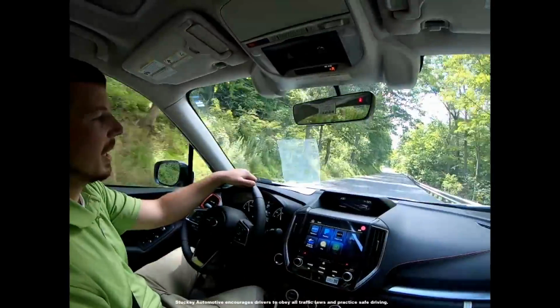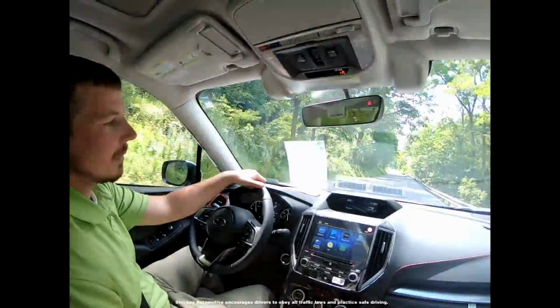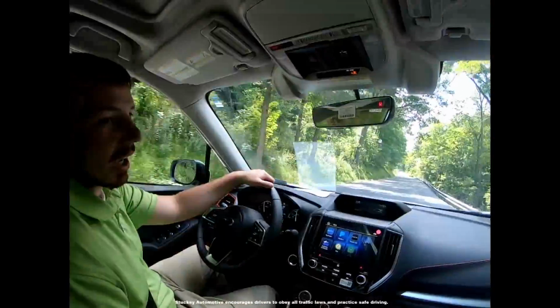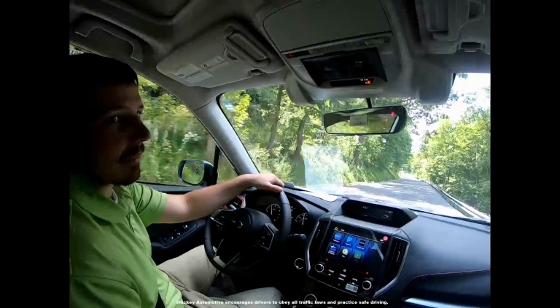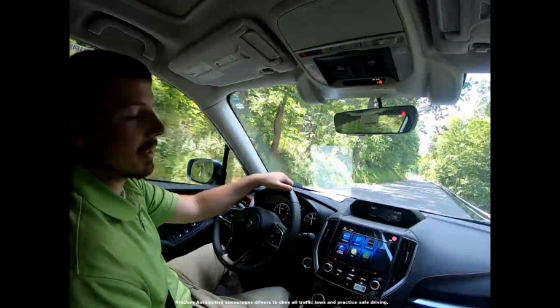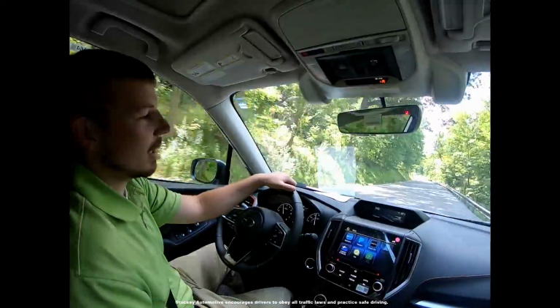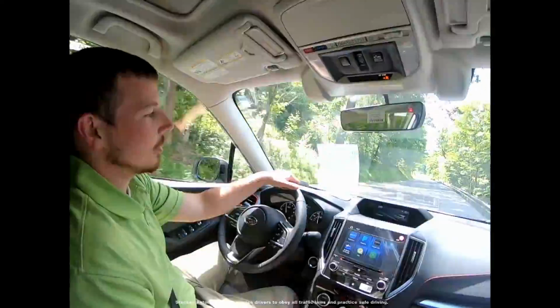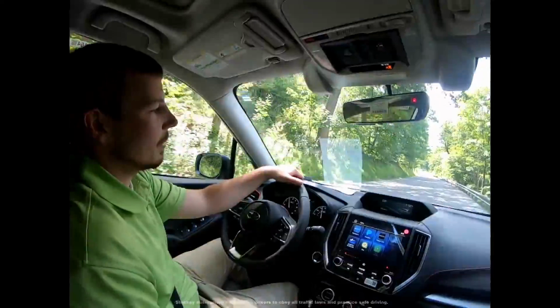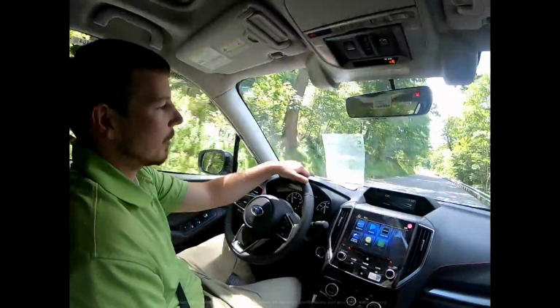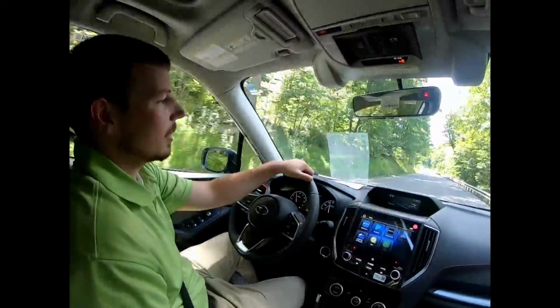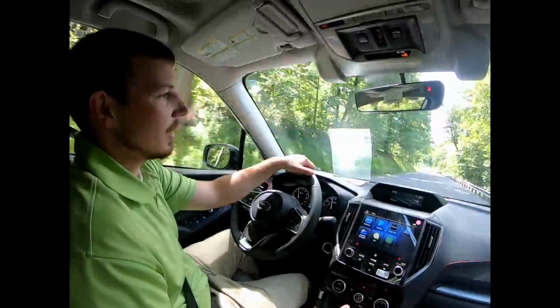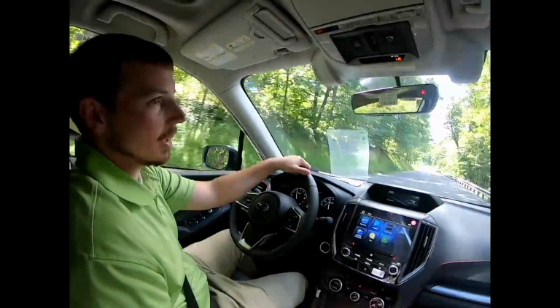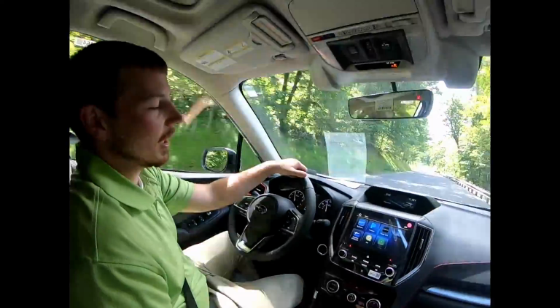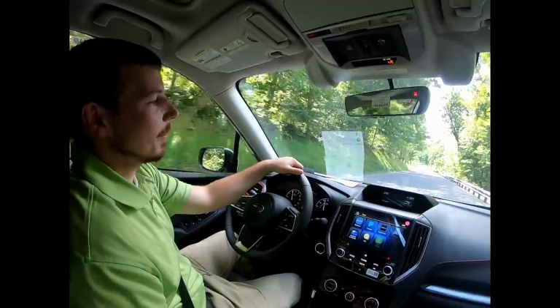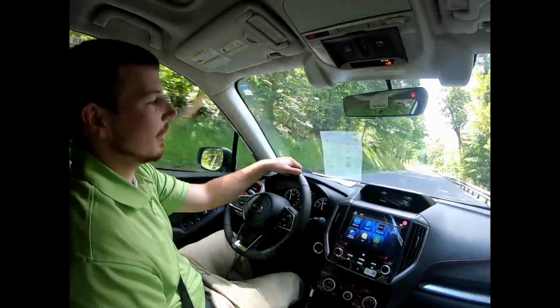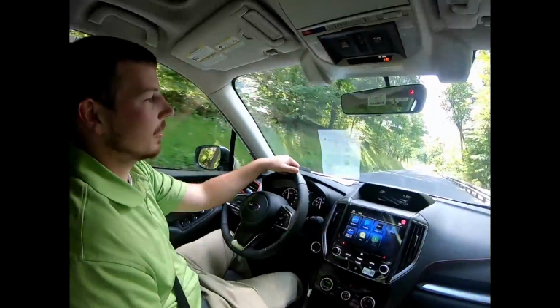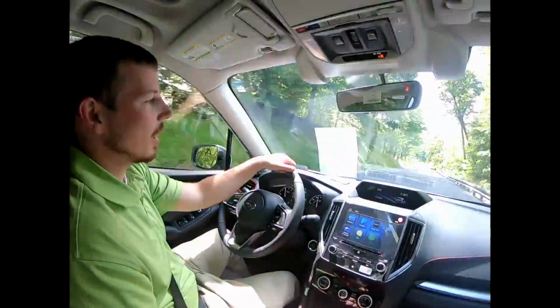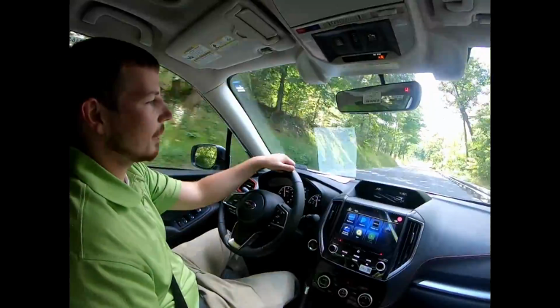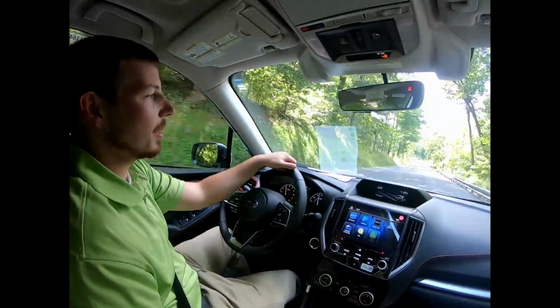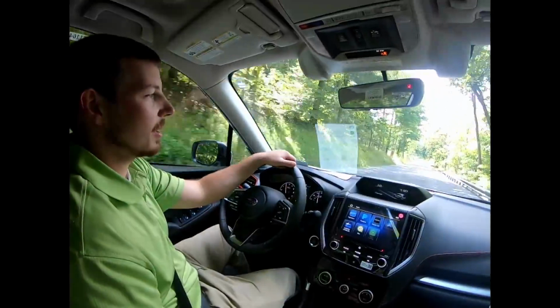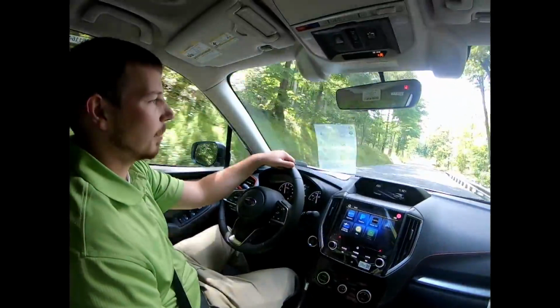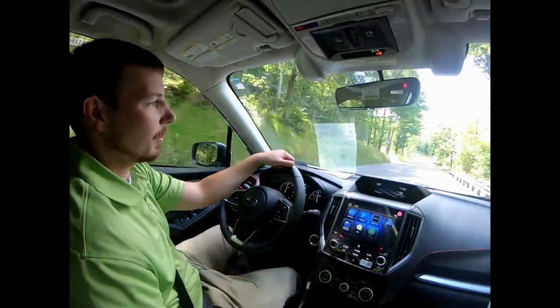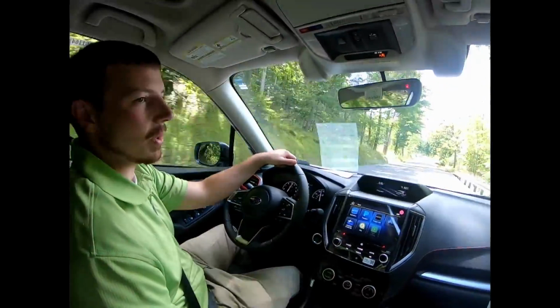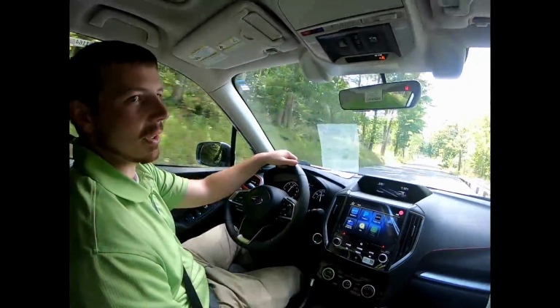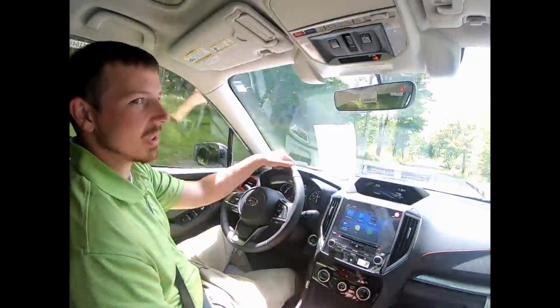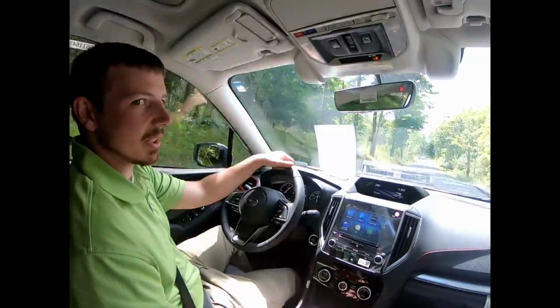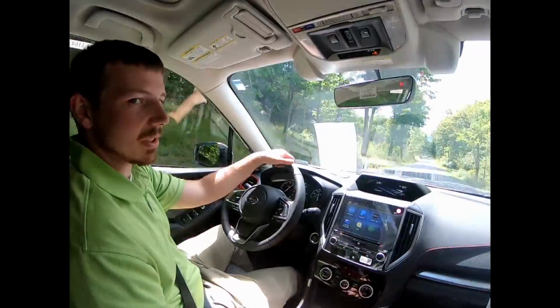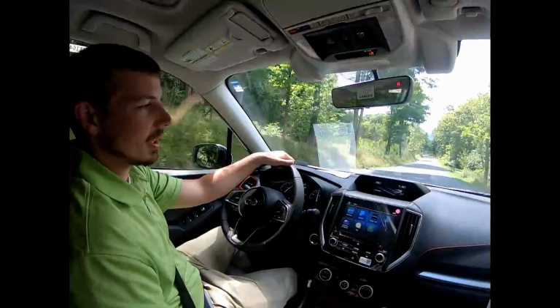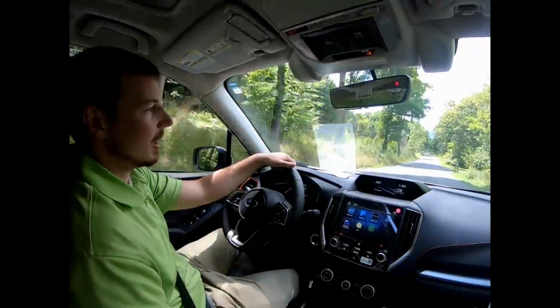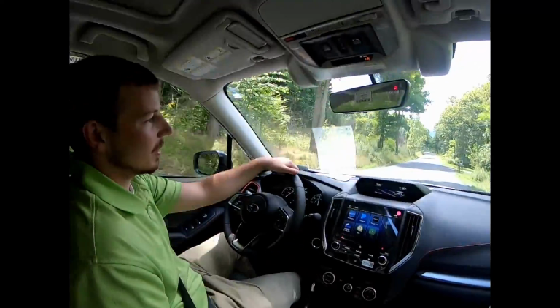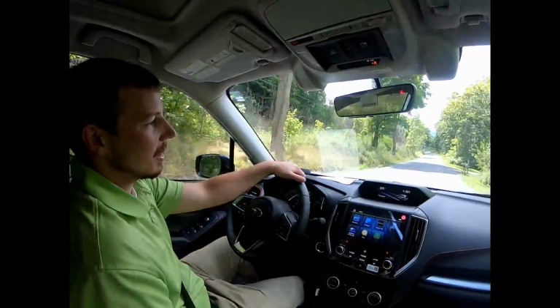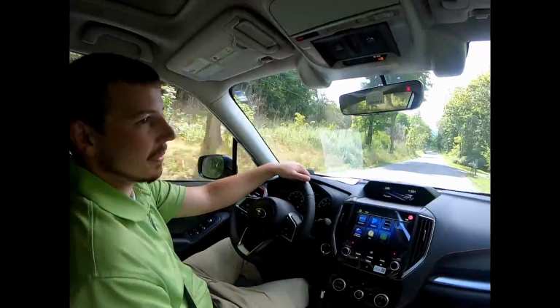Hey guys, the handling on this thing, the ride, the comfortability — if you haven't test driven one, you need to come out and drive one. In sport mode, this thing just takes off.